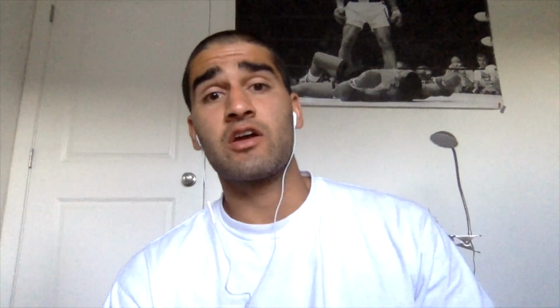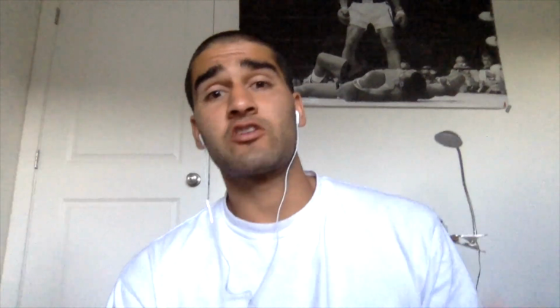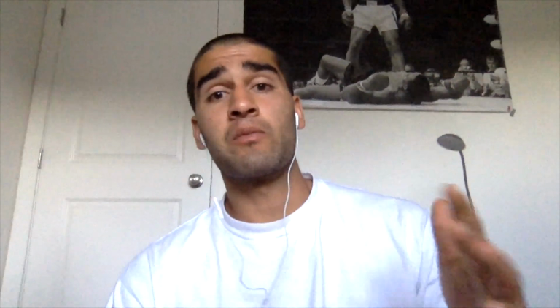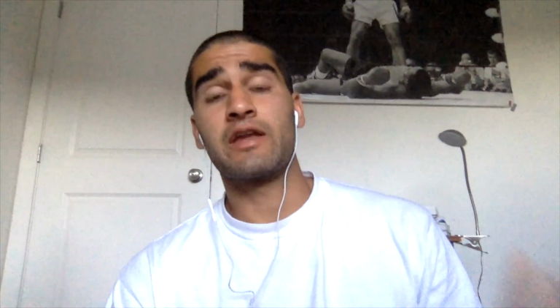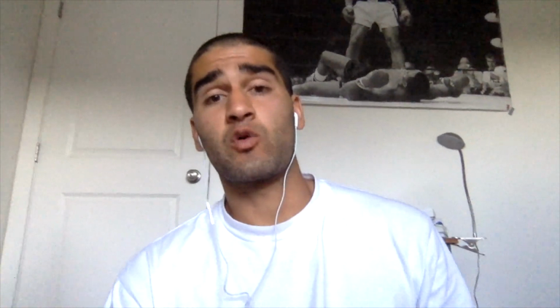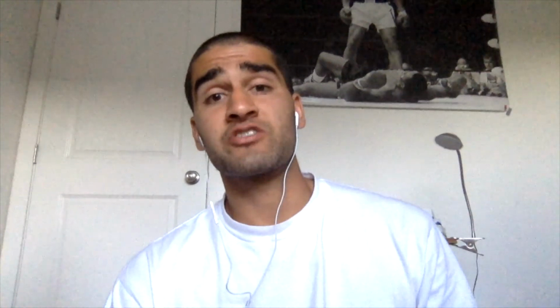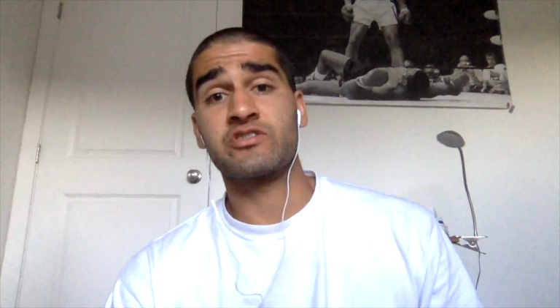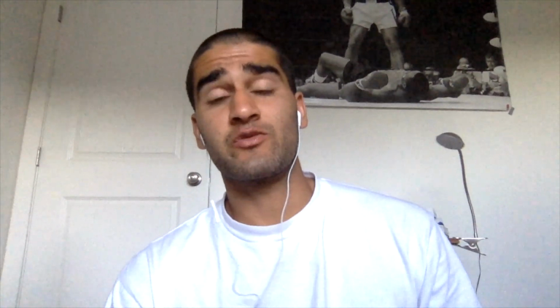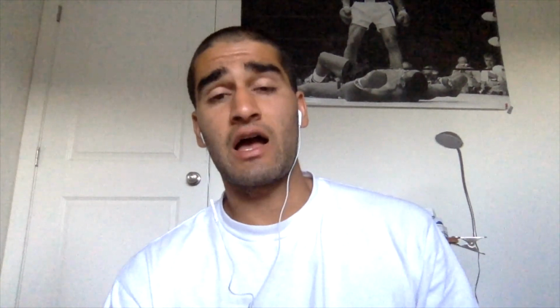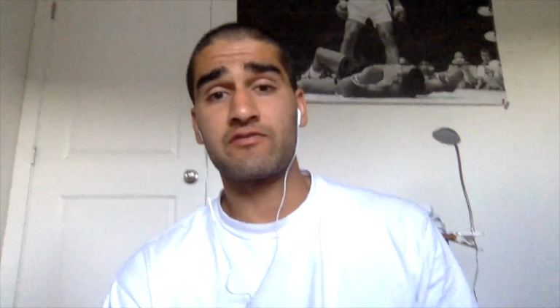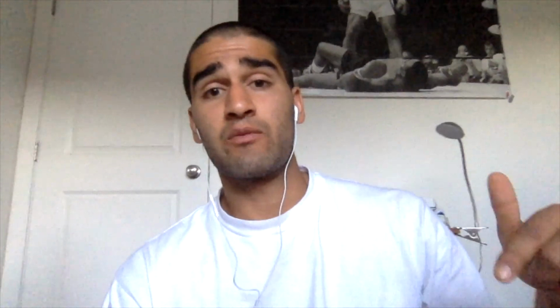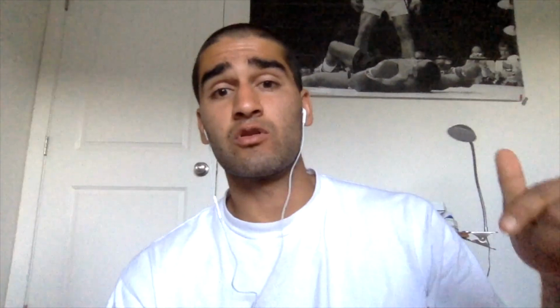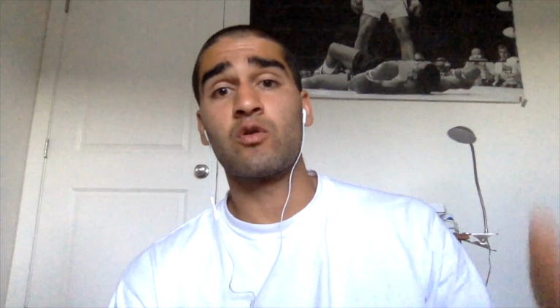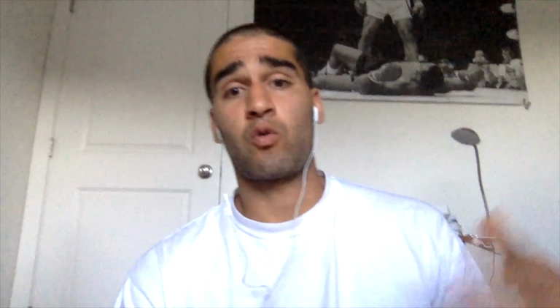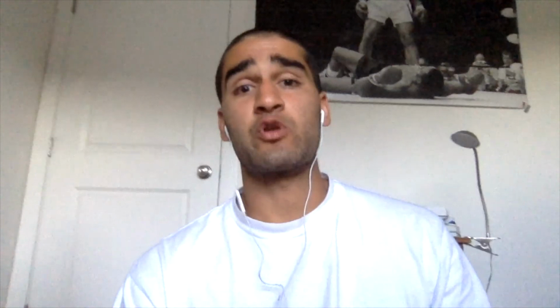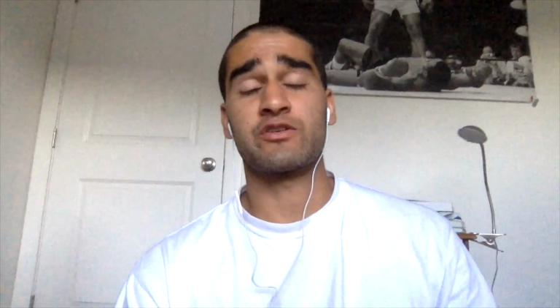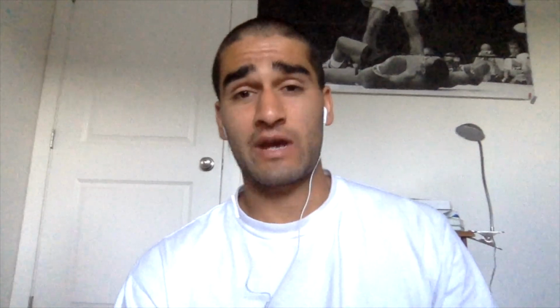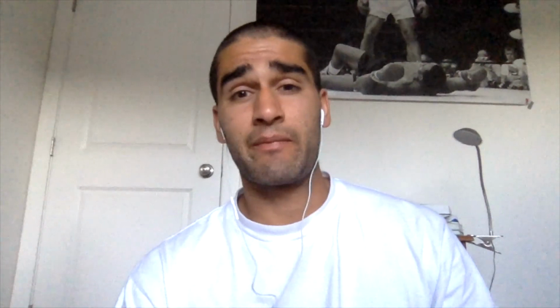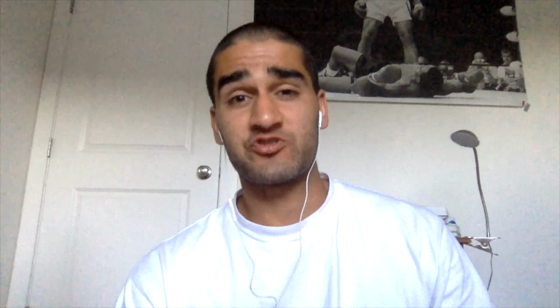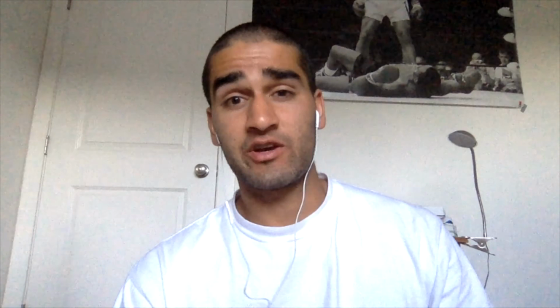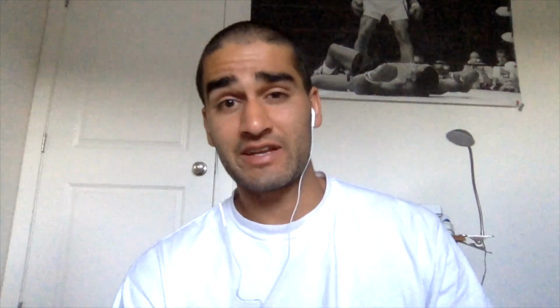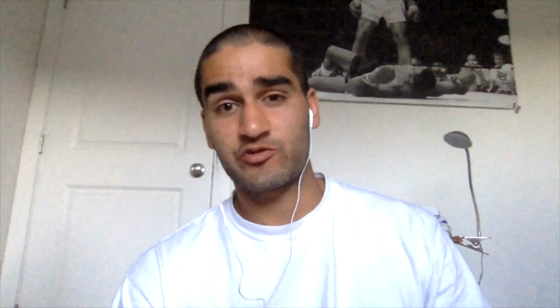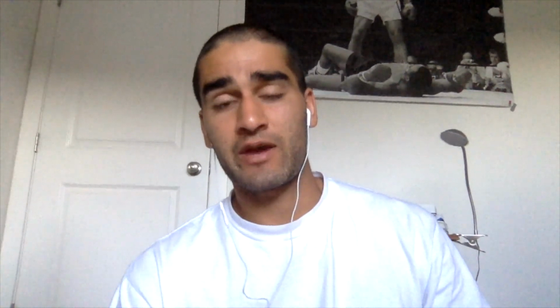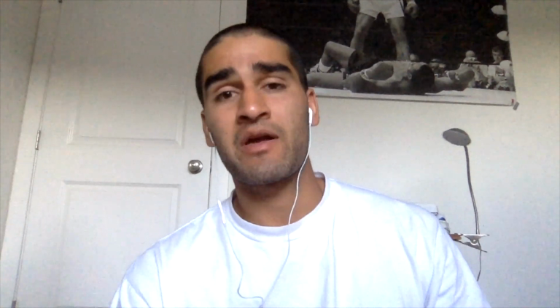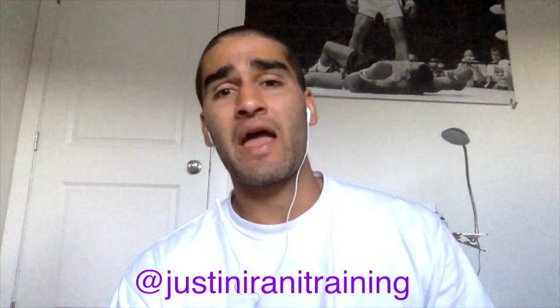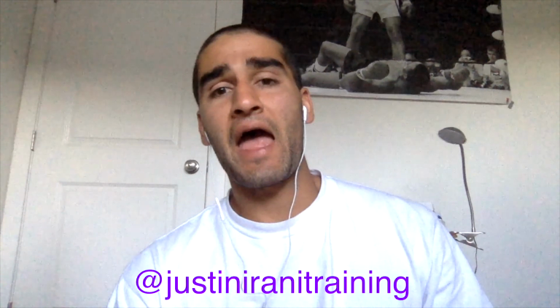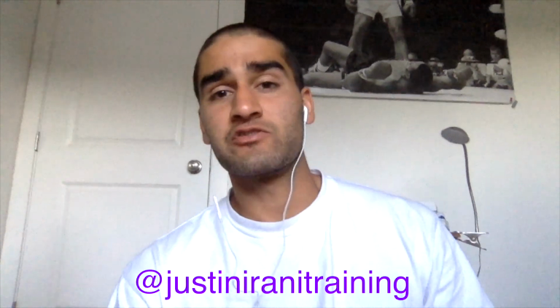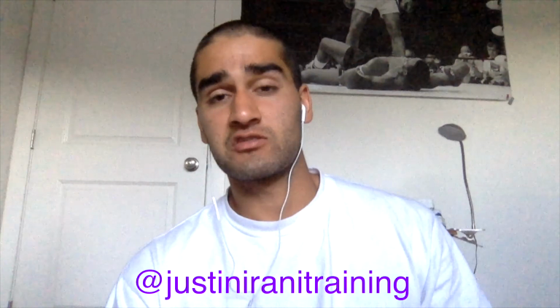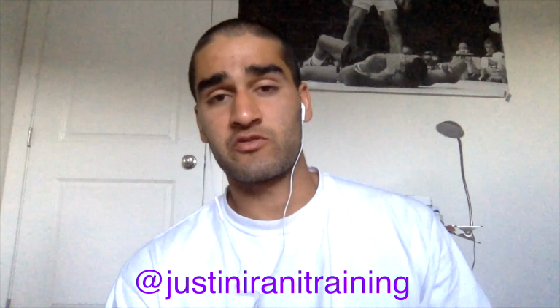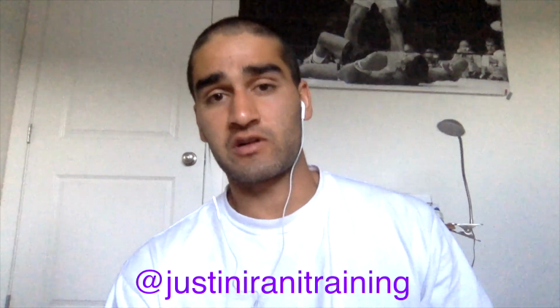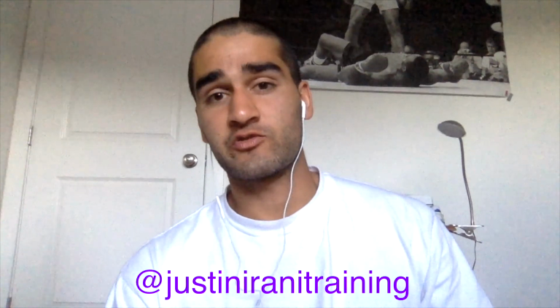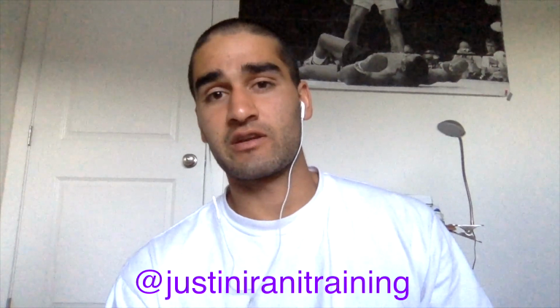Thanks for watching till the end! Comment any questions you have down below, or you can direct message me on Instagram at justinaranitraining.